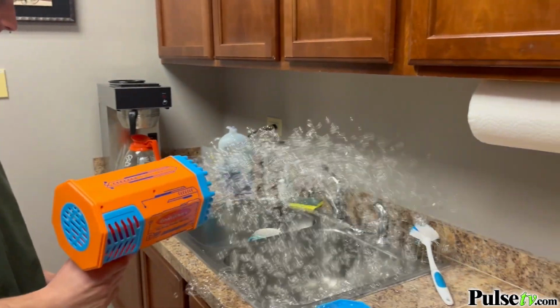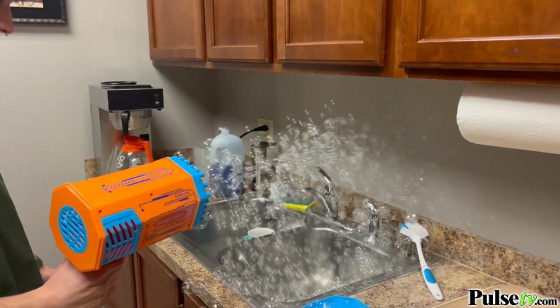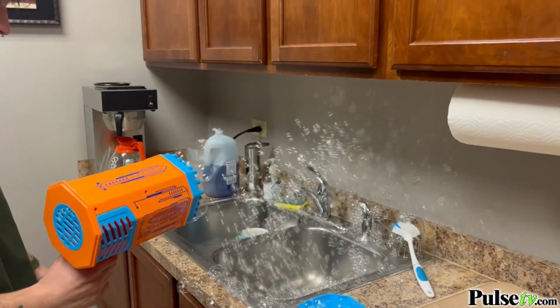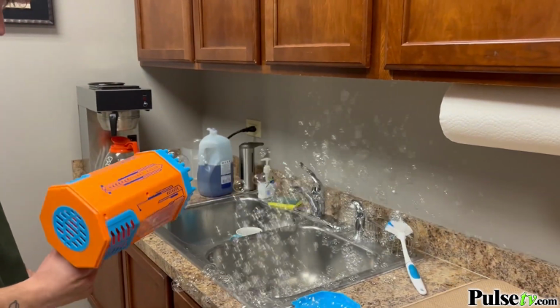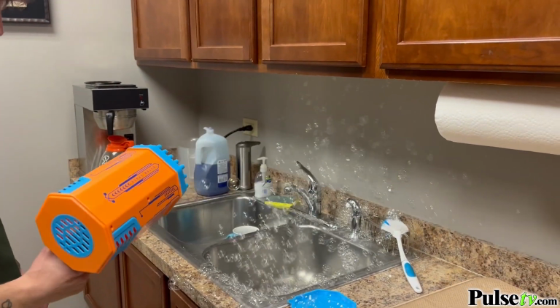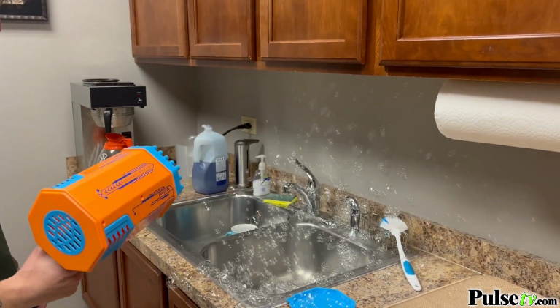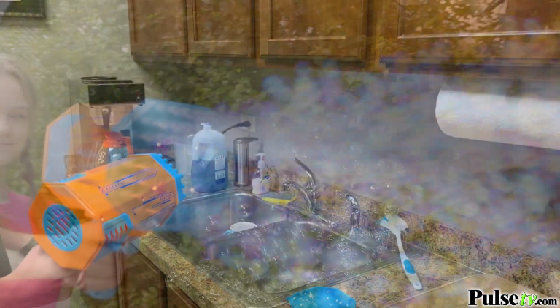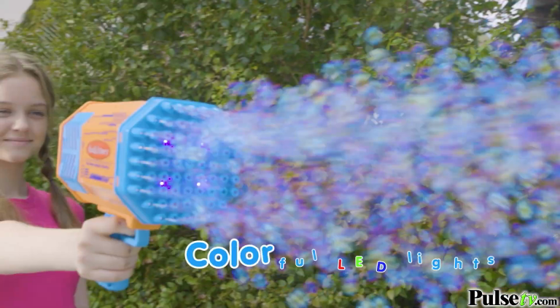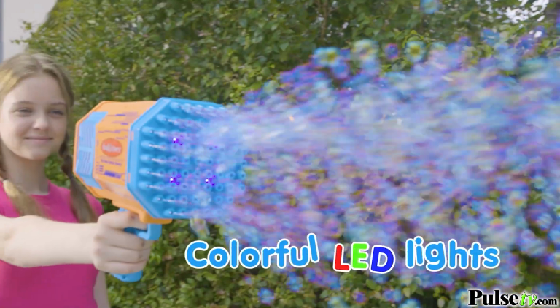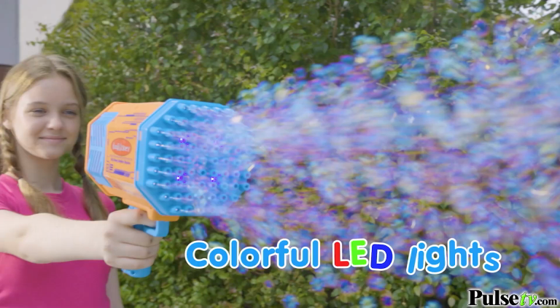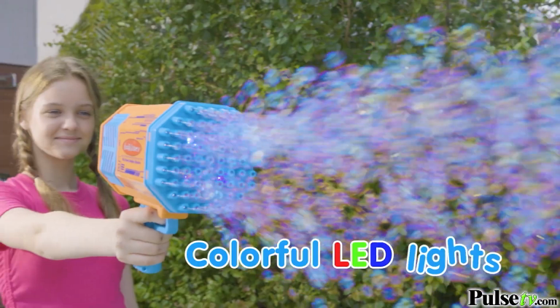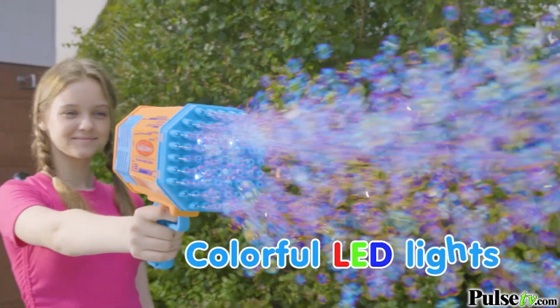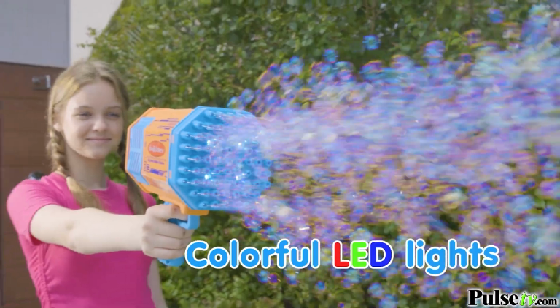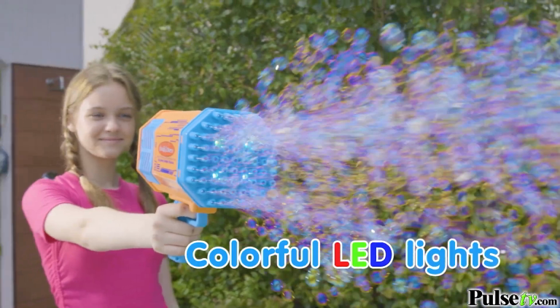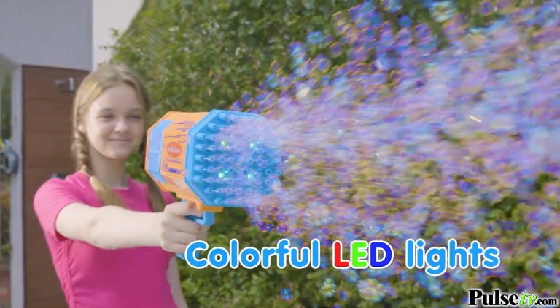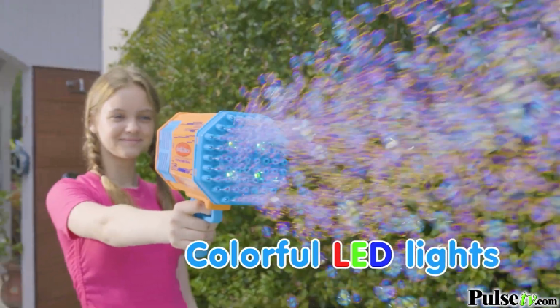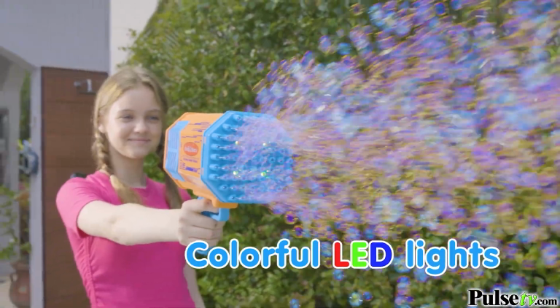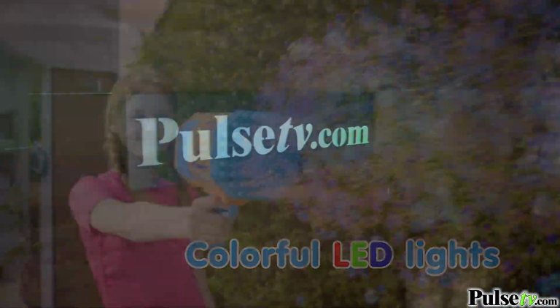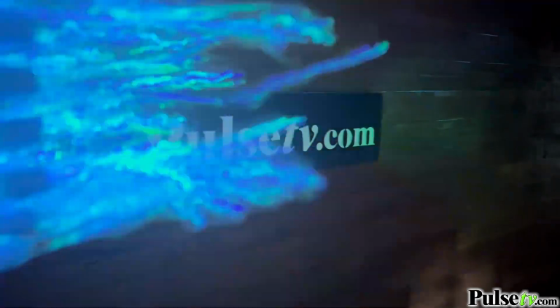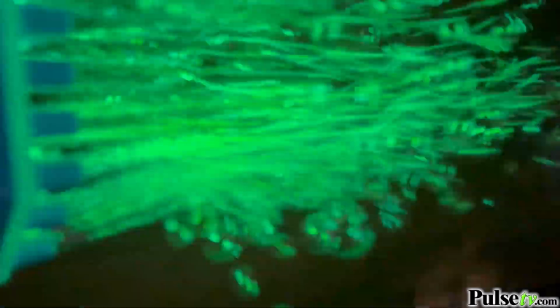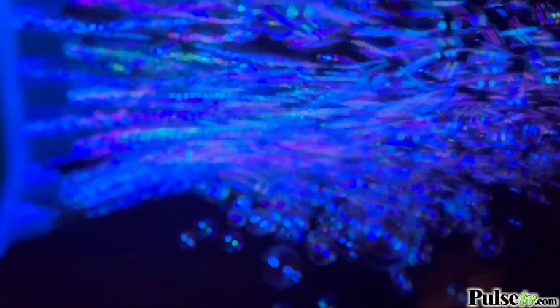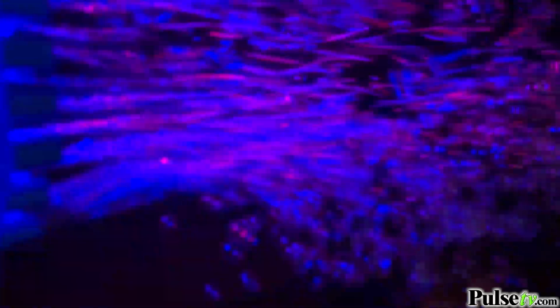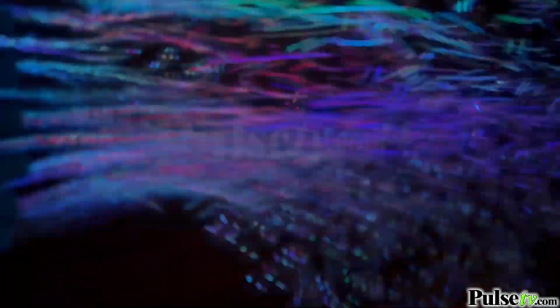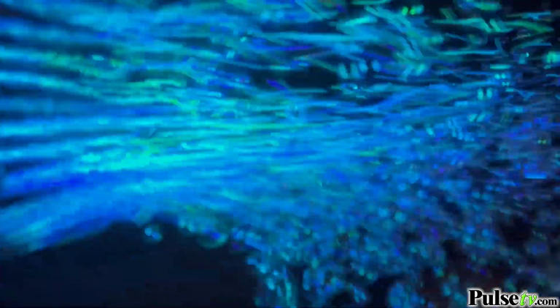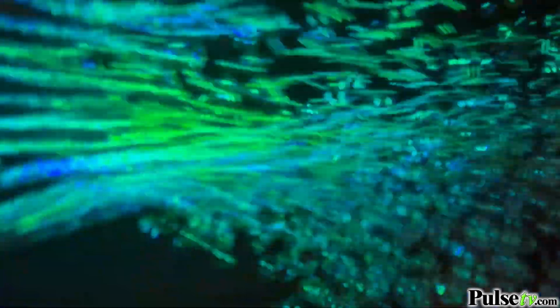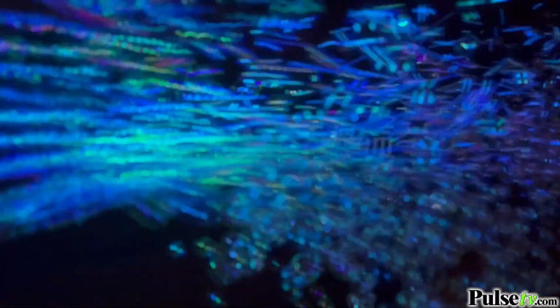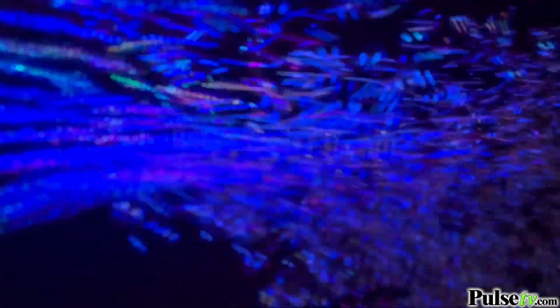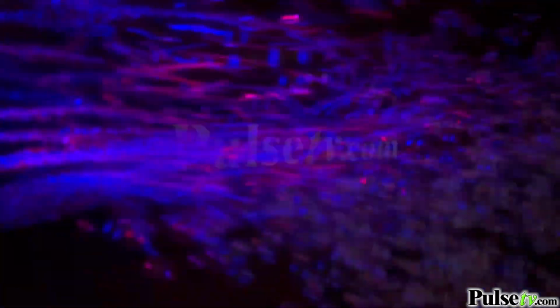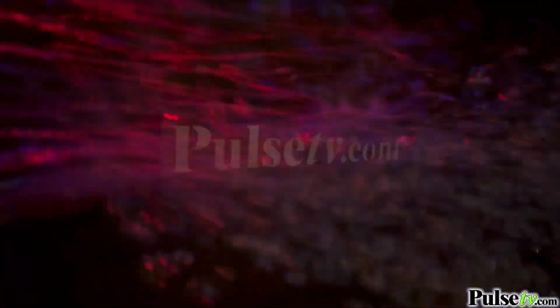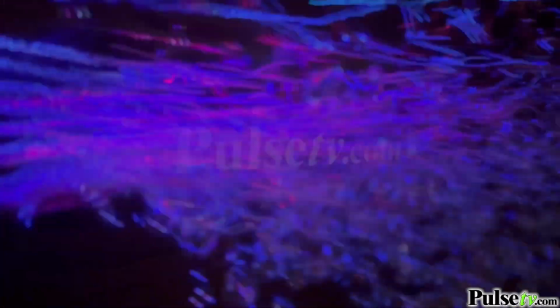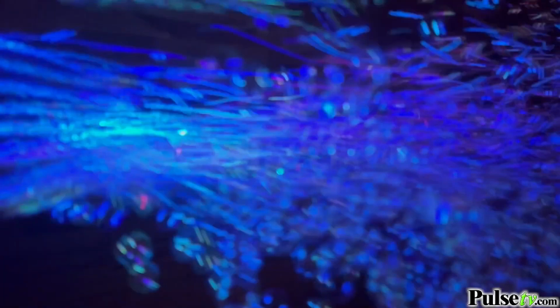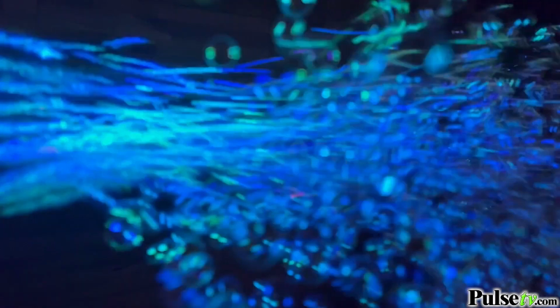Now another awesome feature are the color-changing LEDs, which means you can have total bubble fun in the dark.